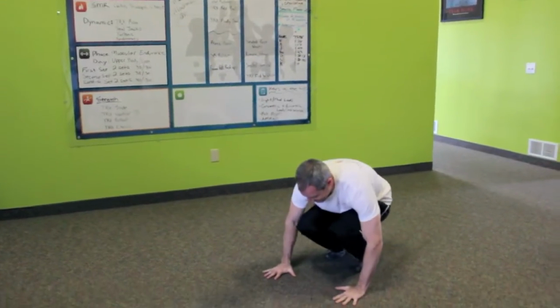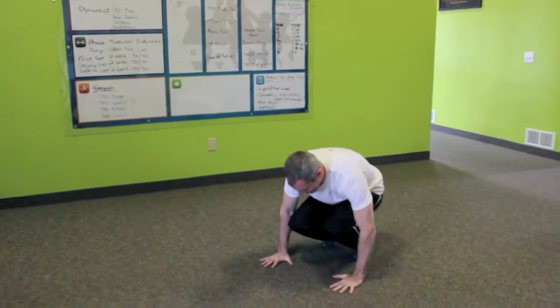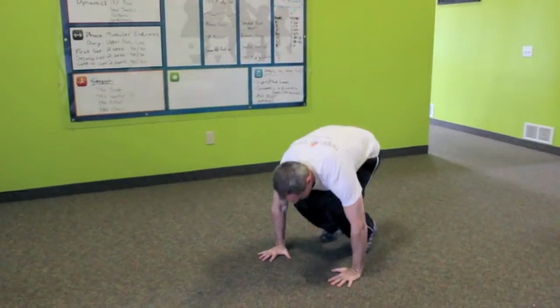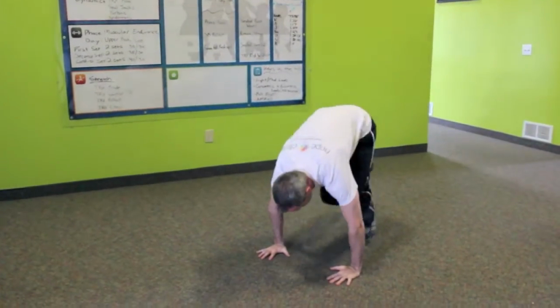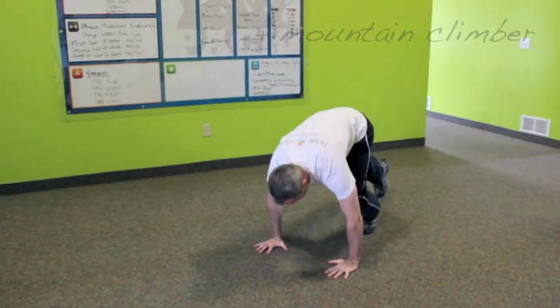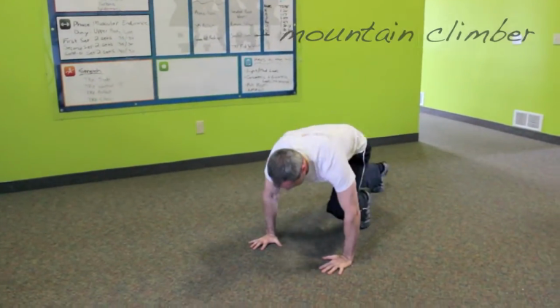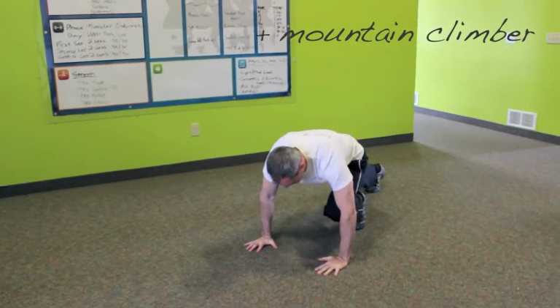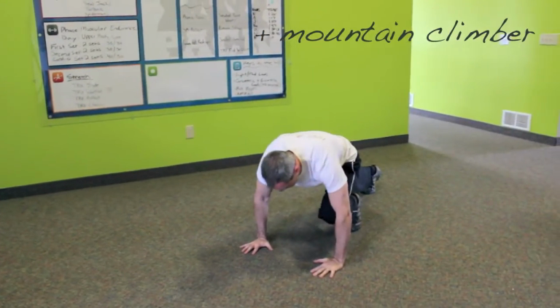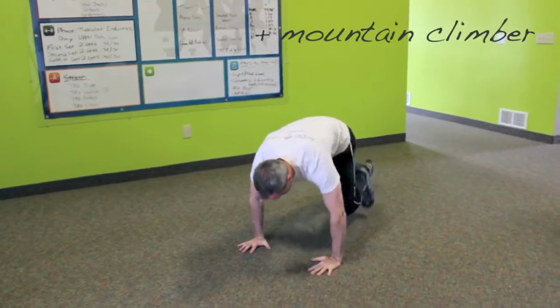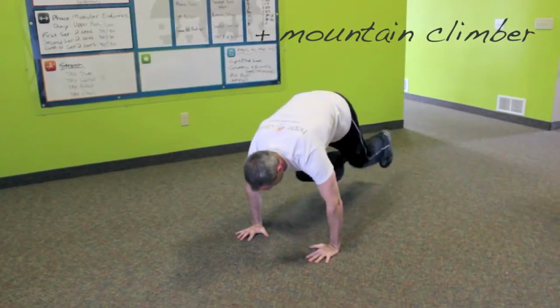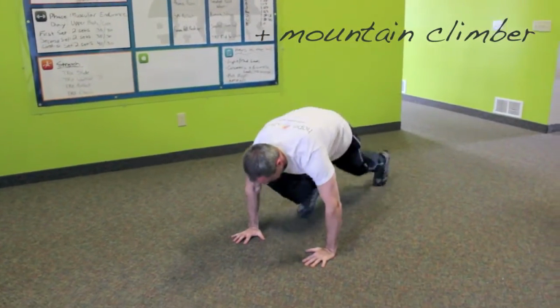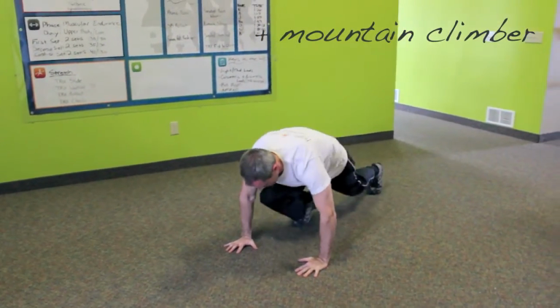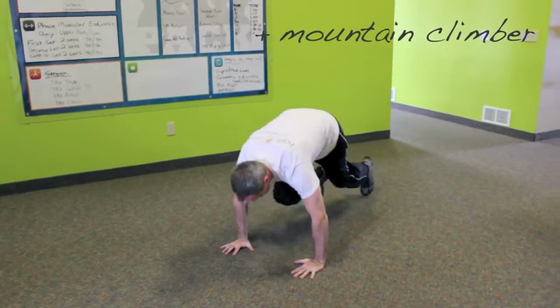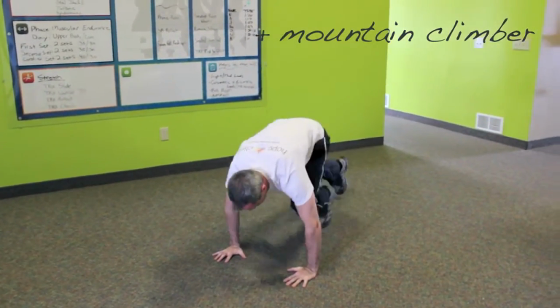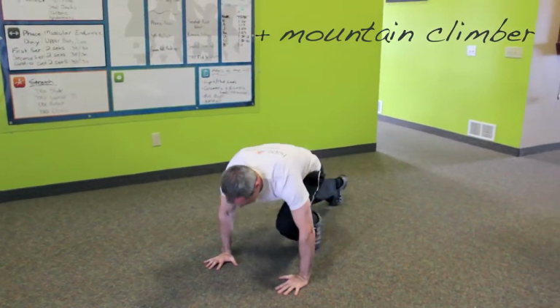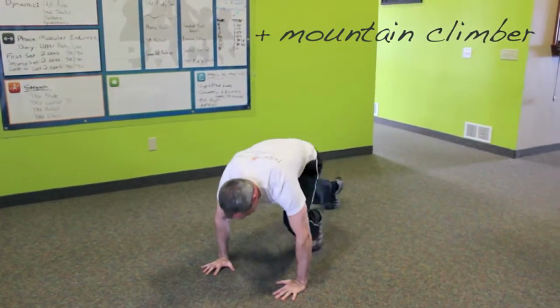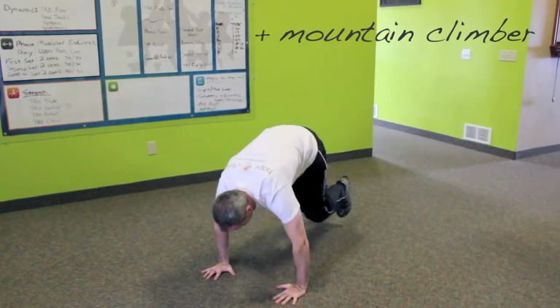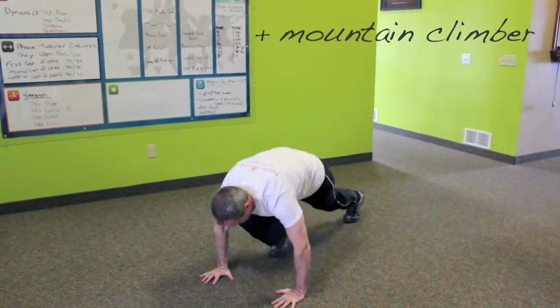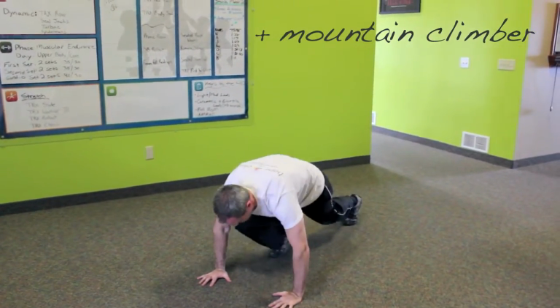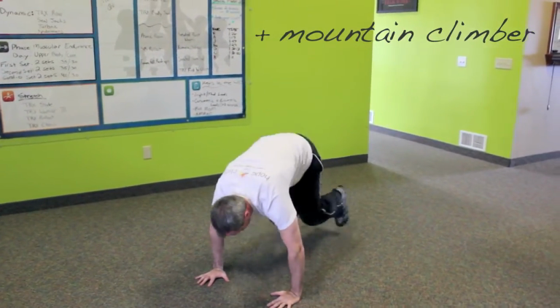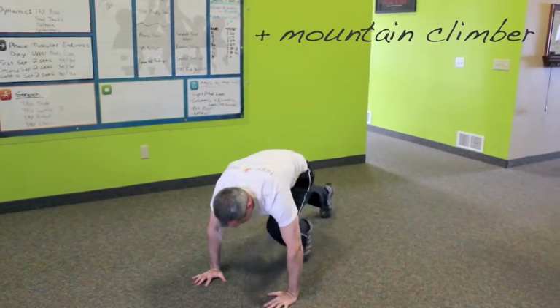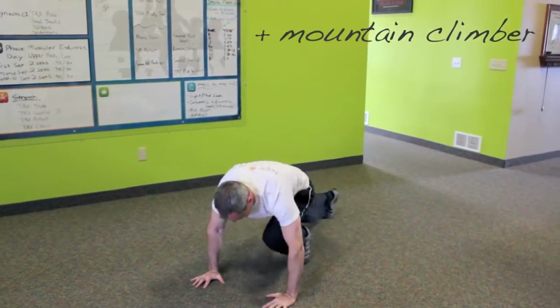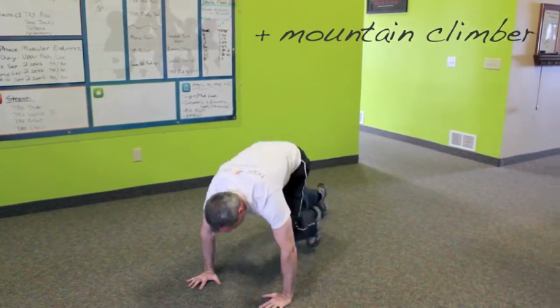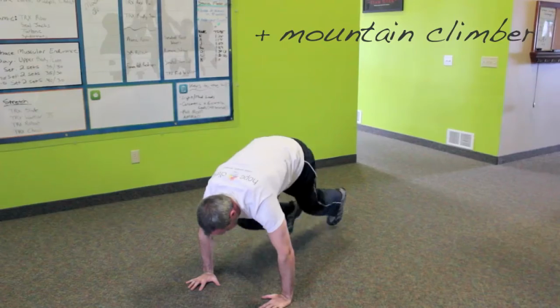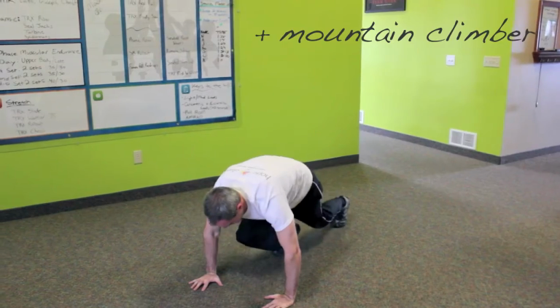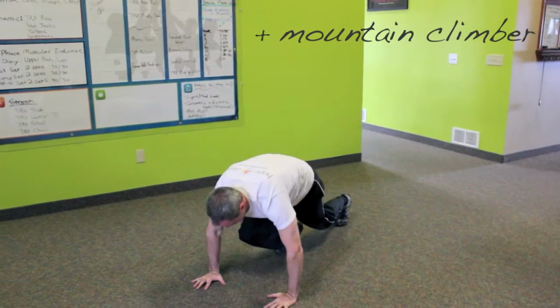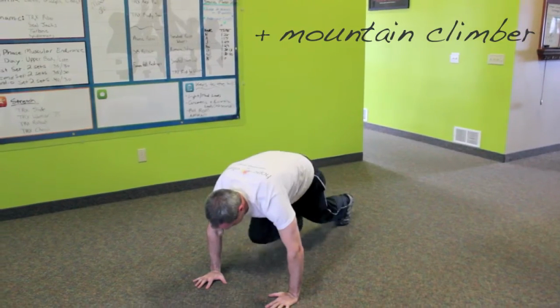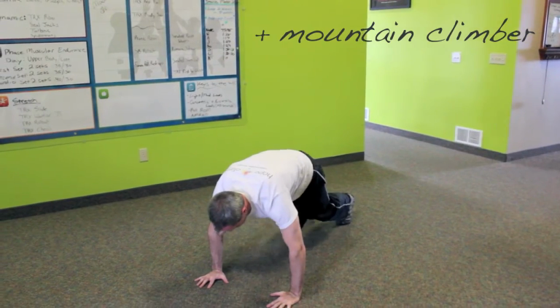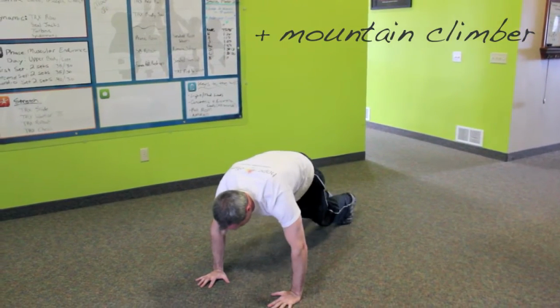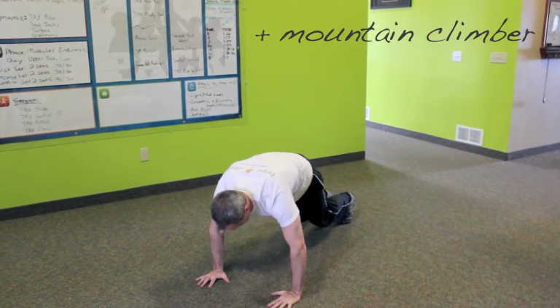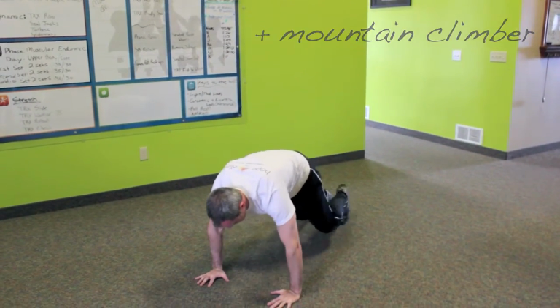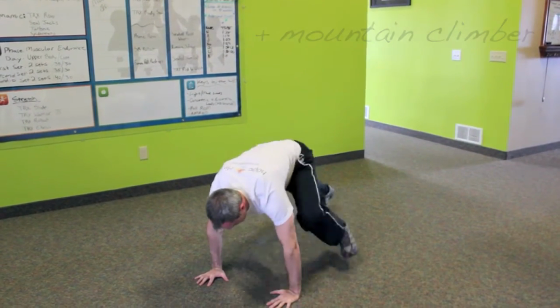For mountain climber, the goal is to keep your feet moving quickly. Watch Dr. Brad as he alternates his feet.